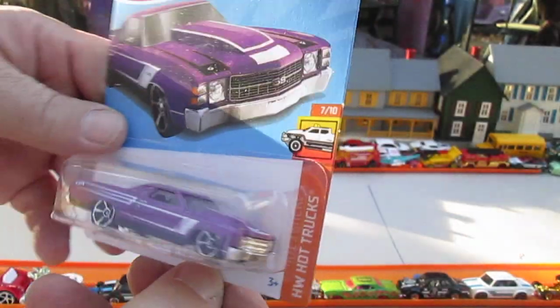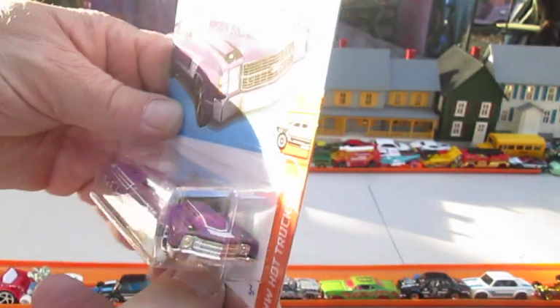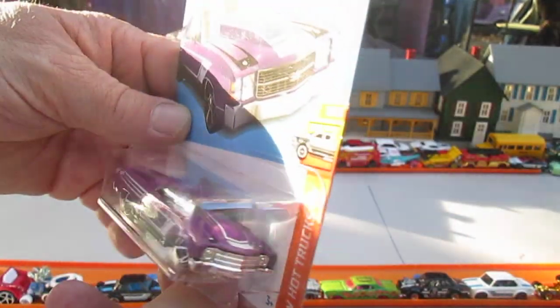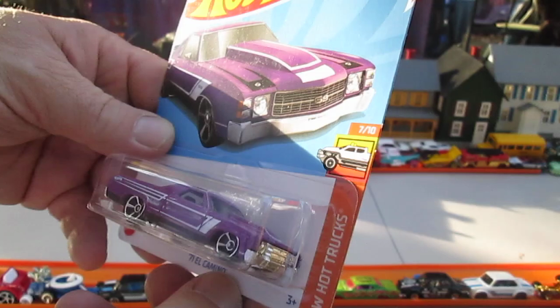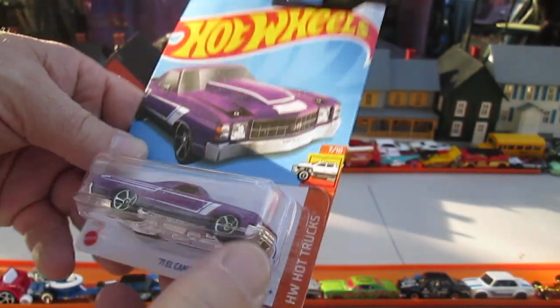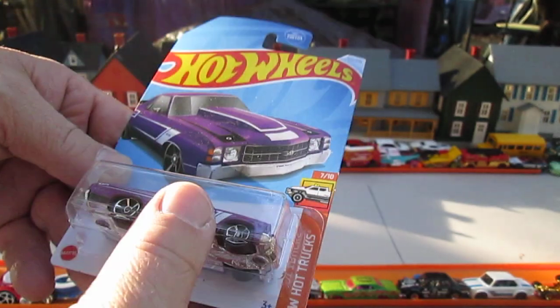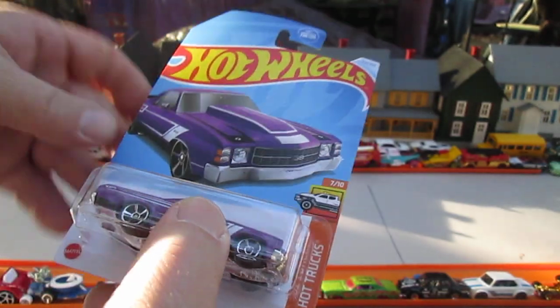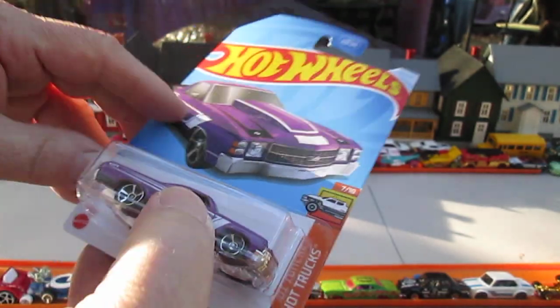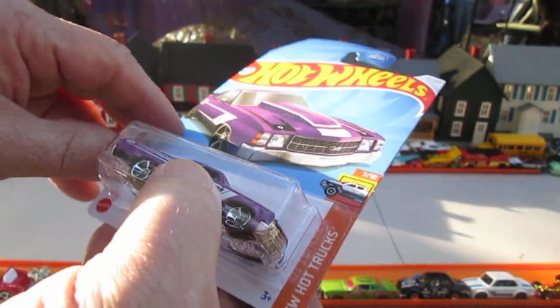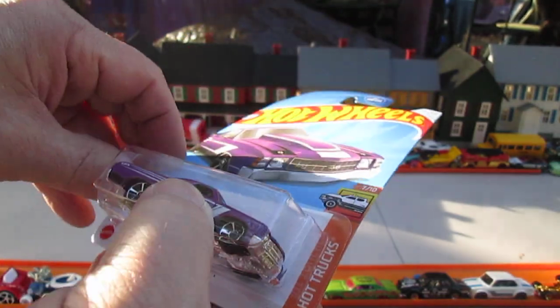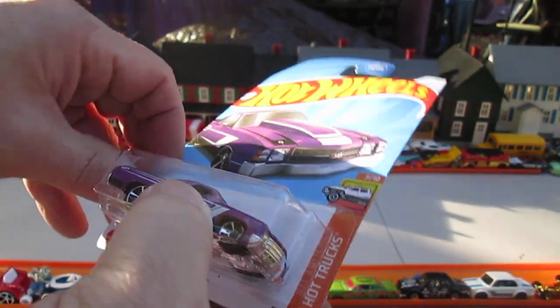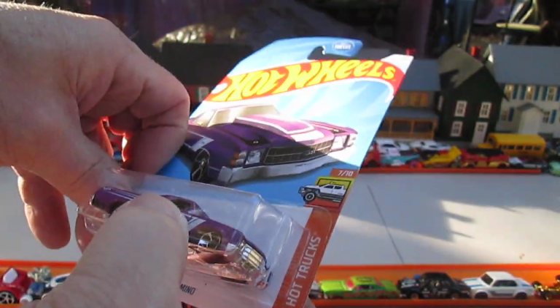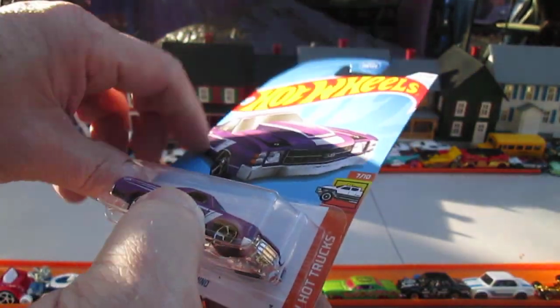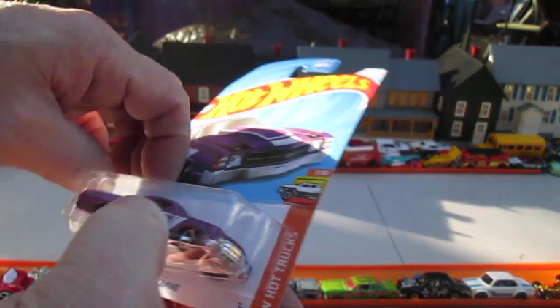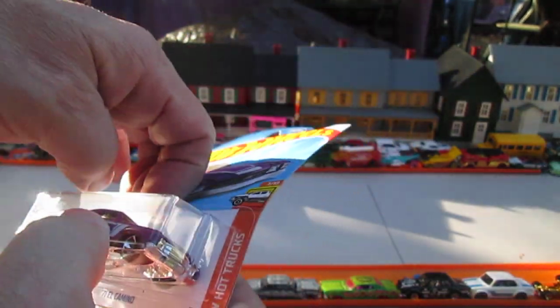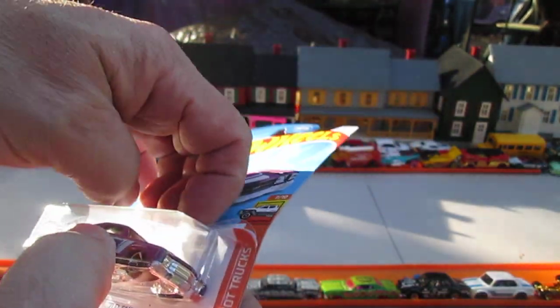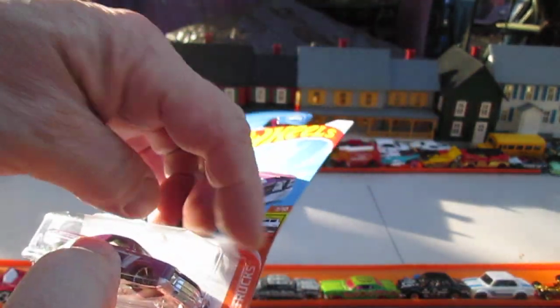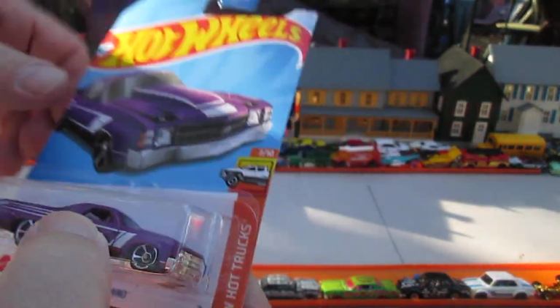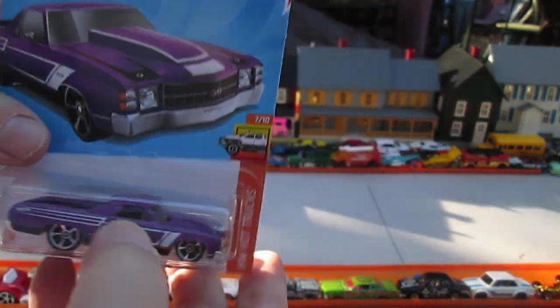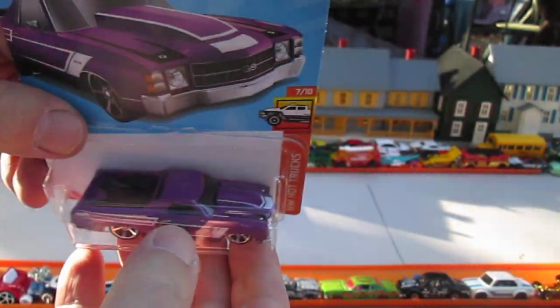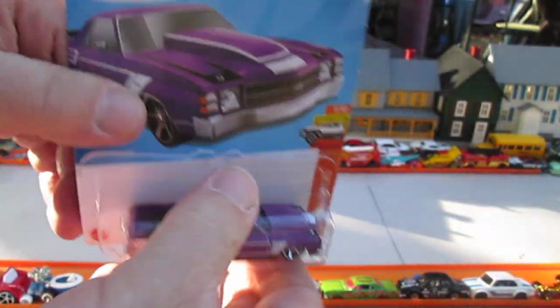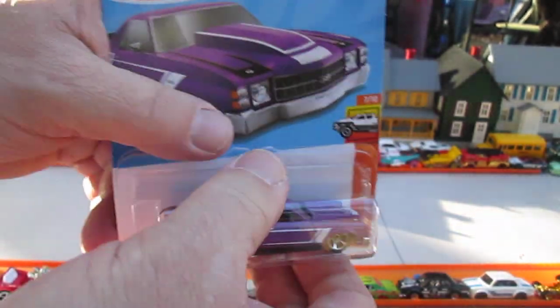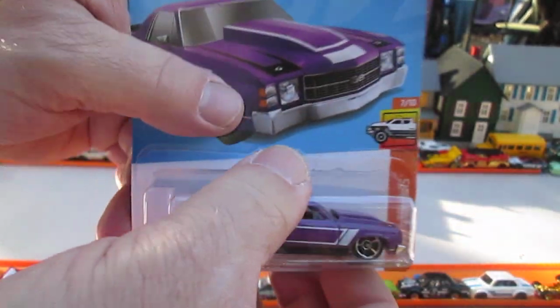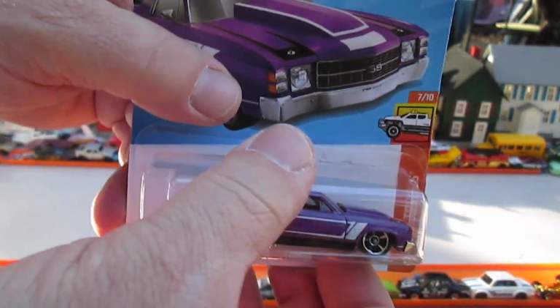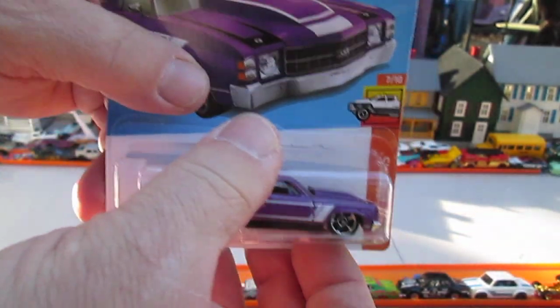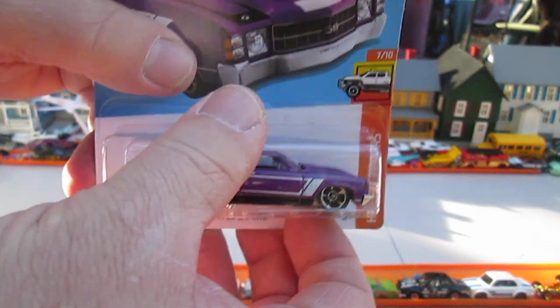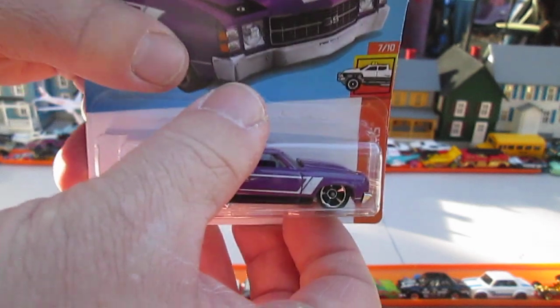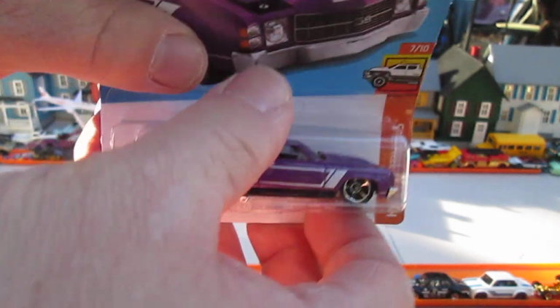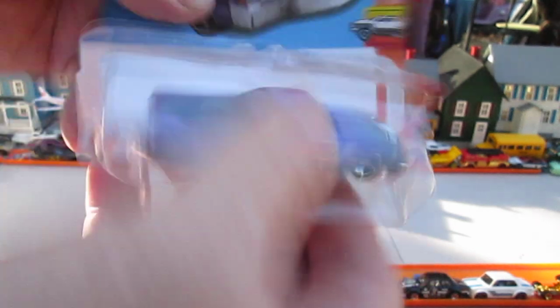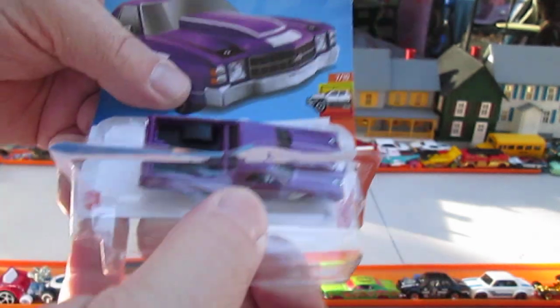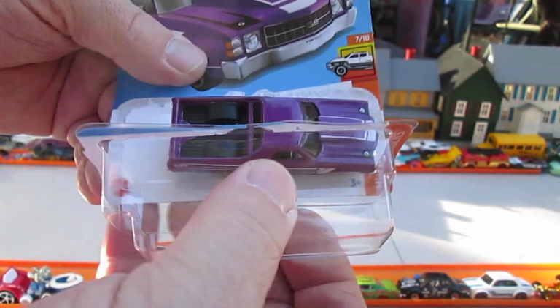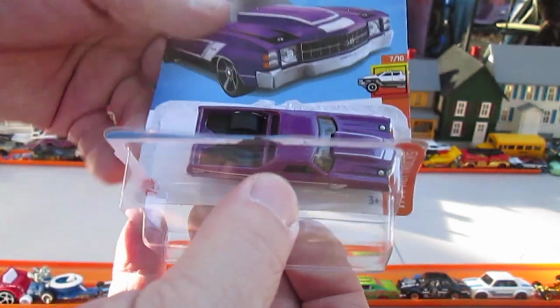Nice scoop on this one — and I mean hood scoop. Let's get this open. Ready, set, plop.